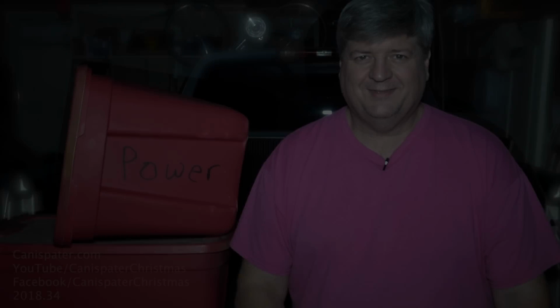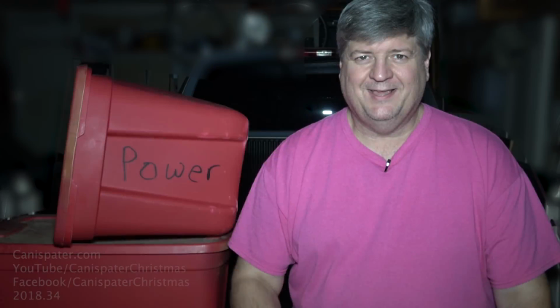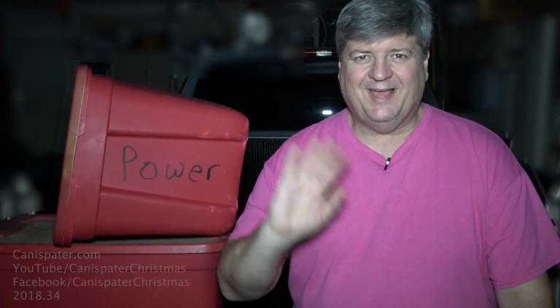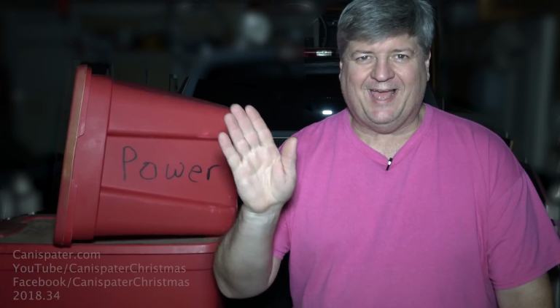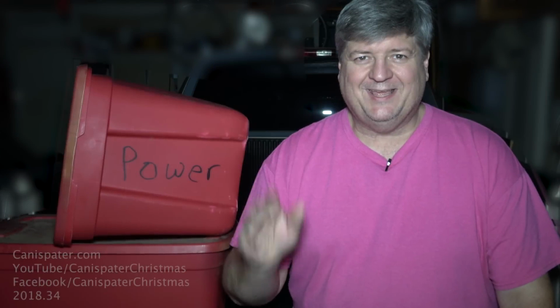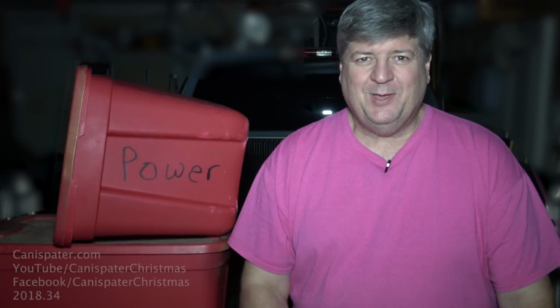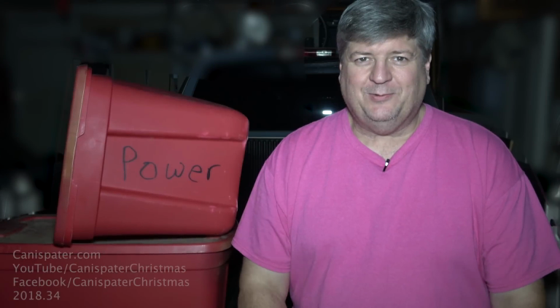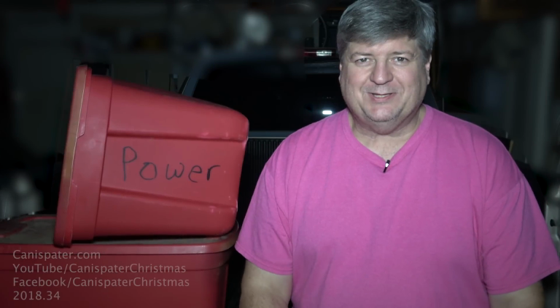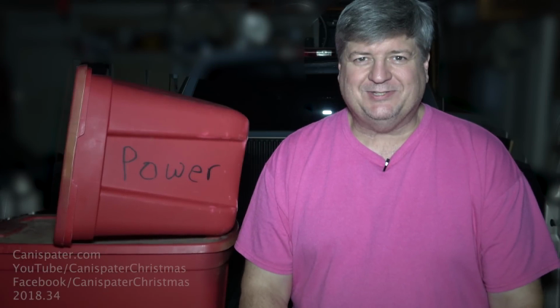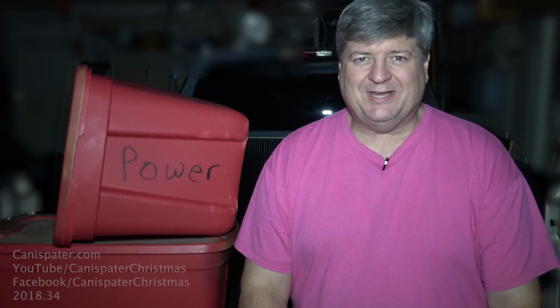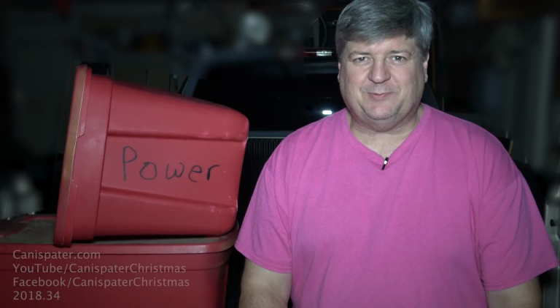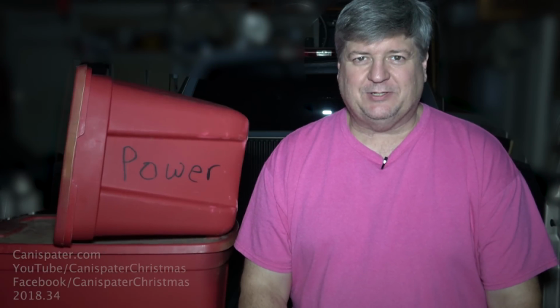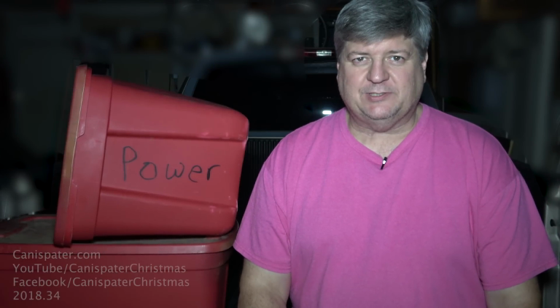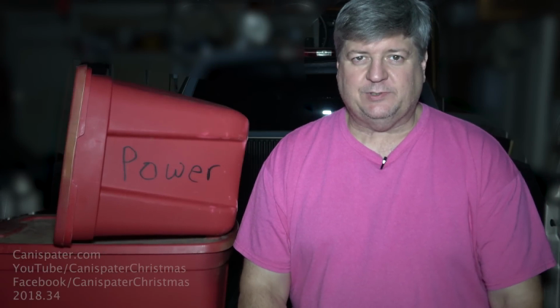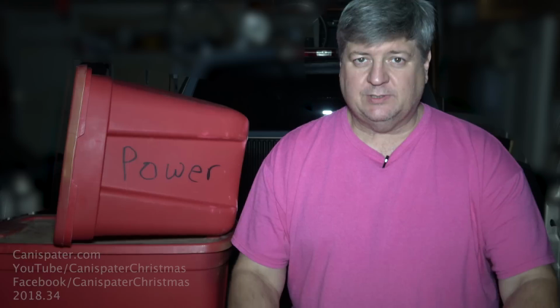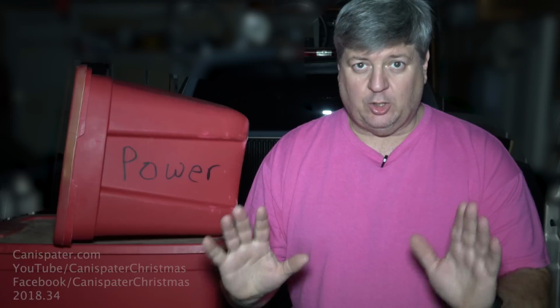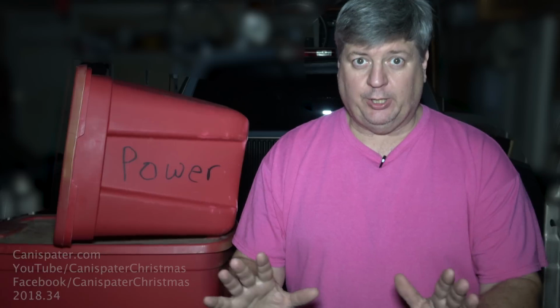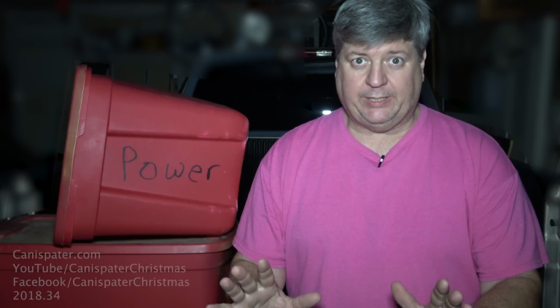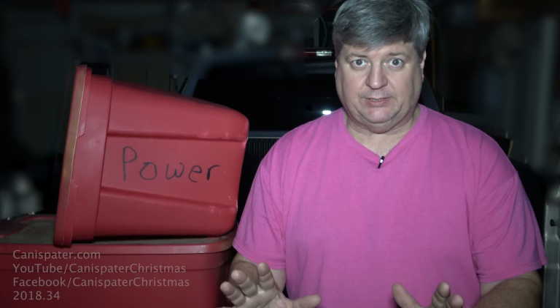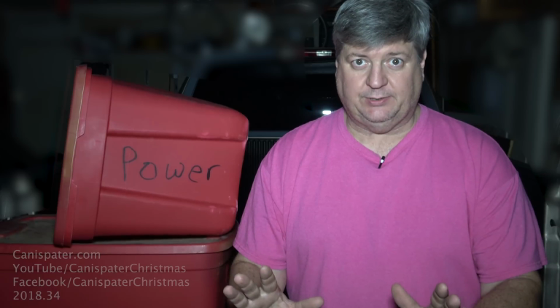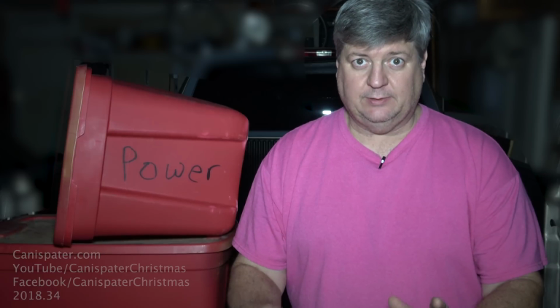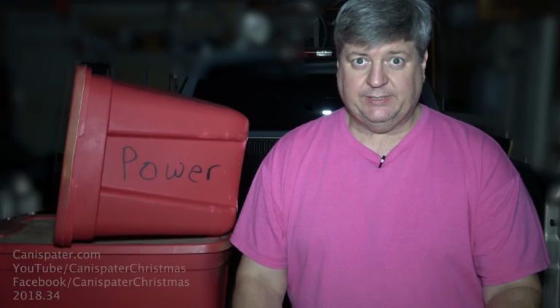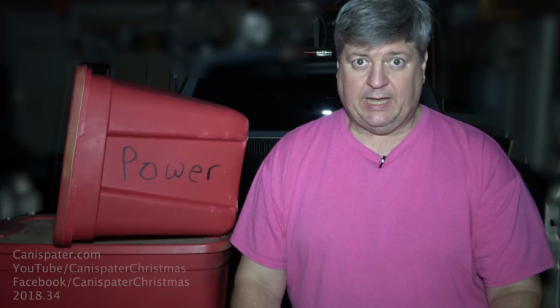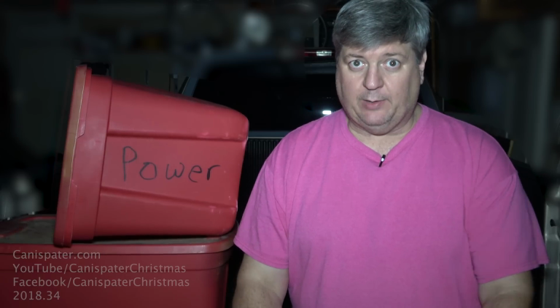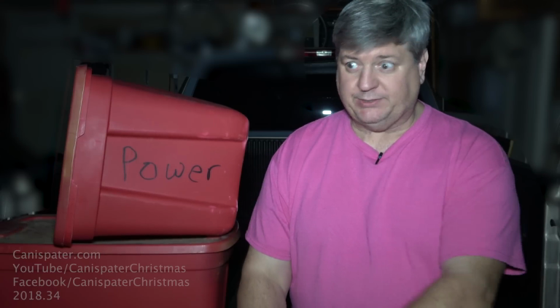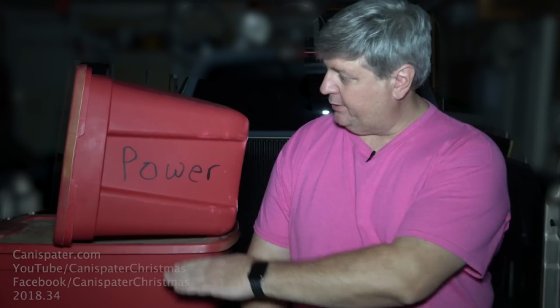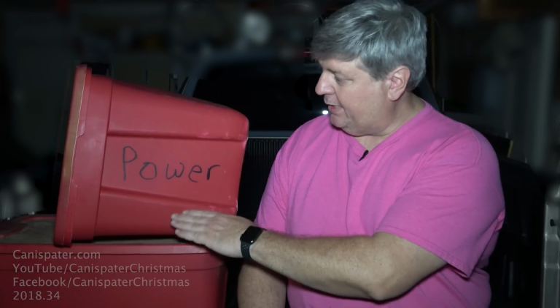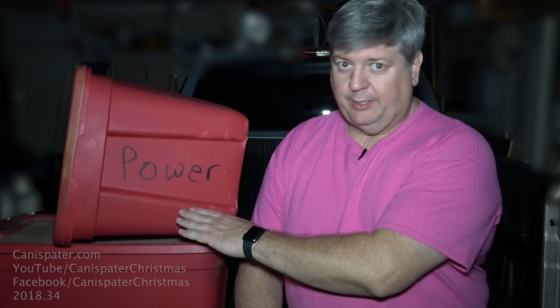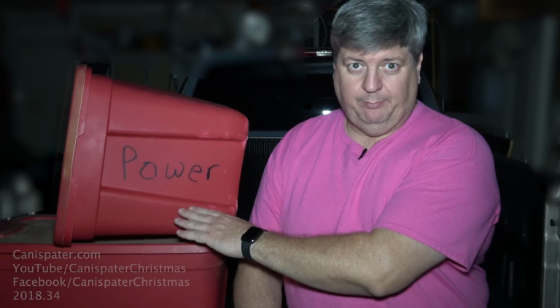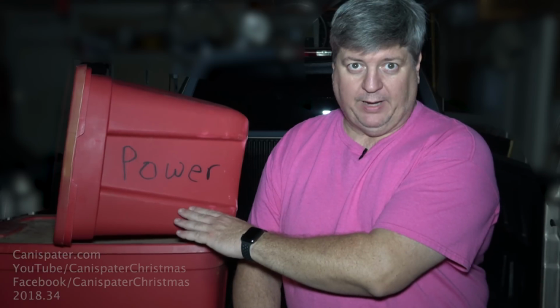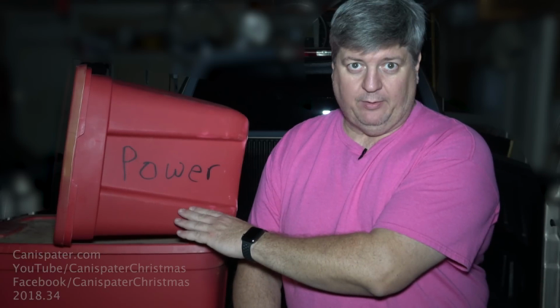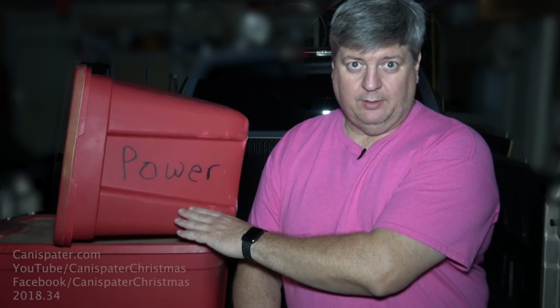Hi, welcome to Can-A-Spader Christmas on location. Tonight I want to talk about Broward.